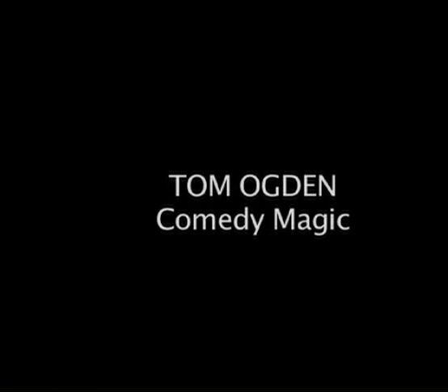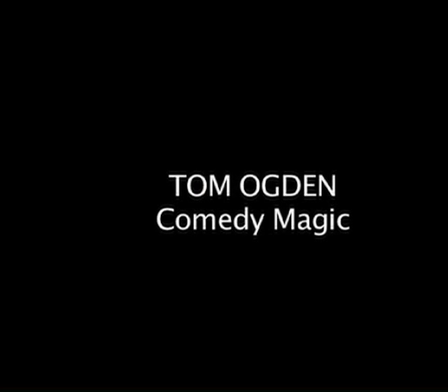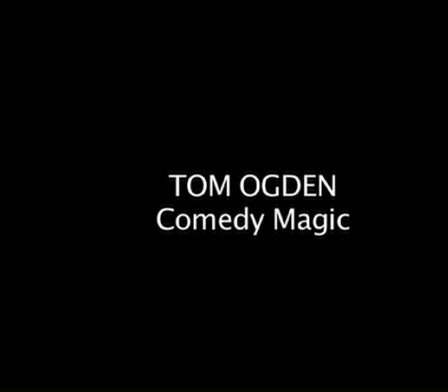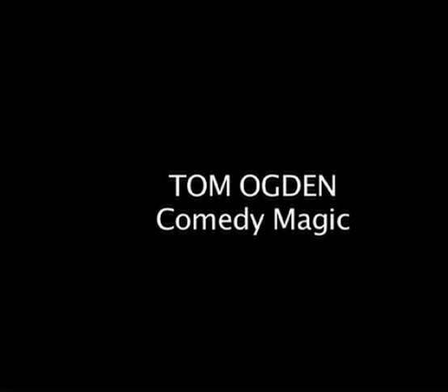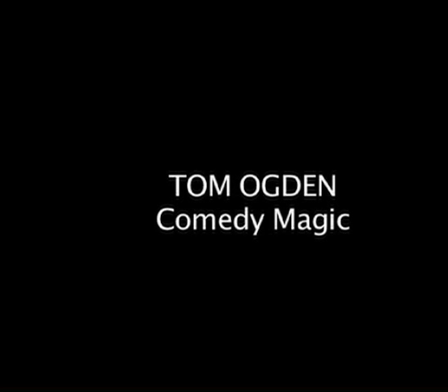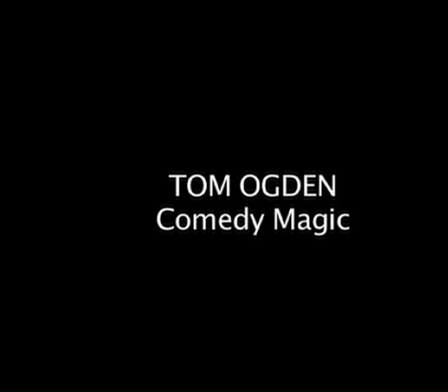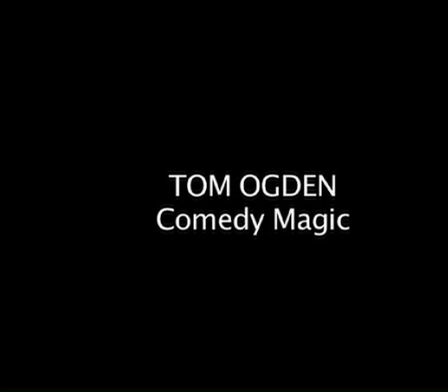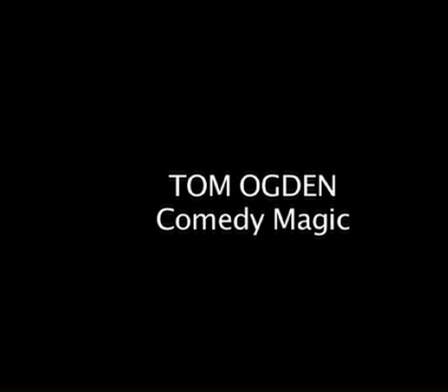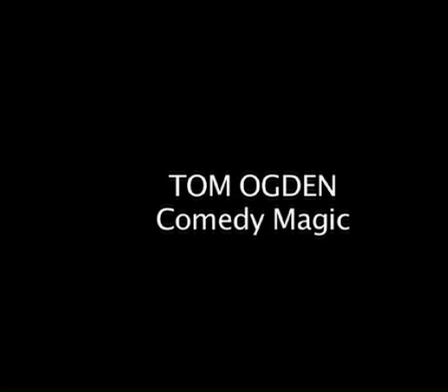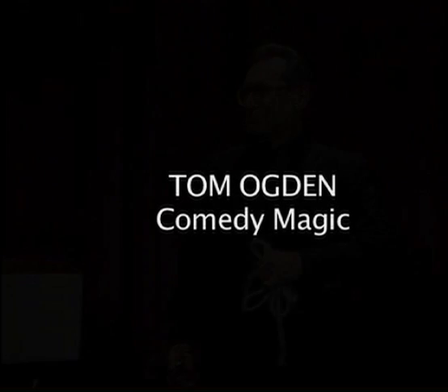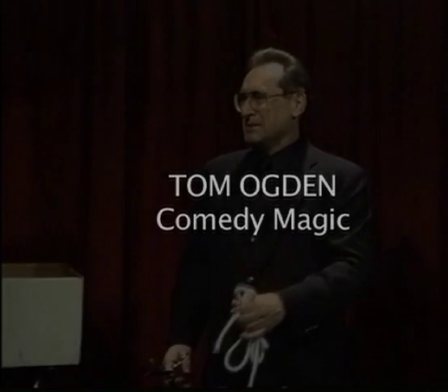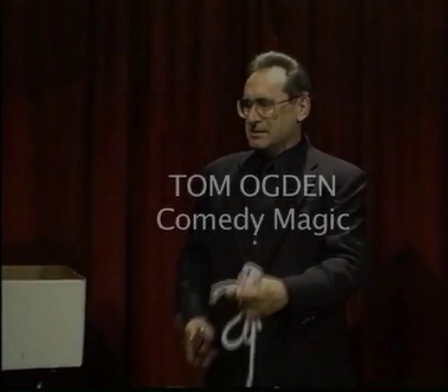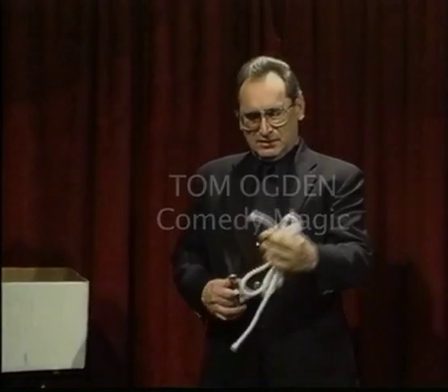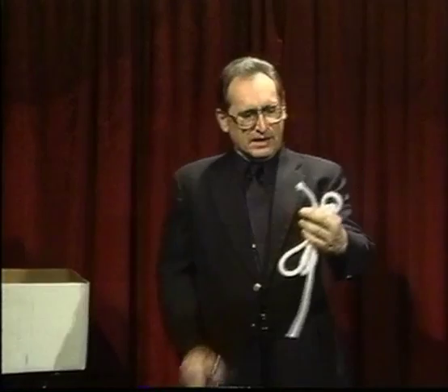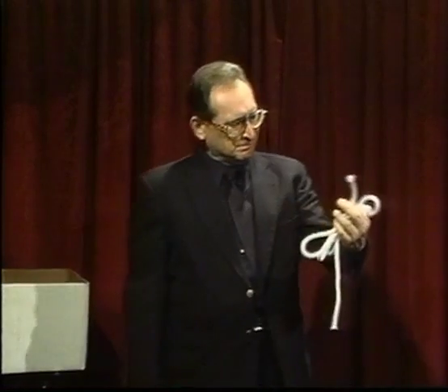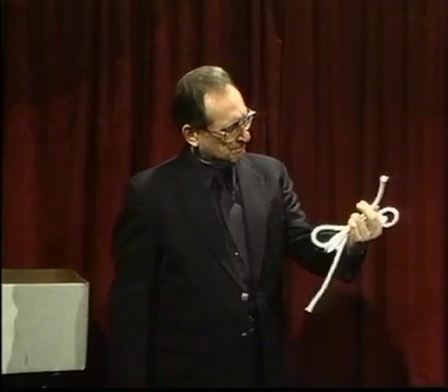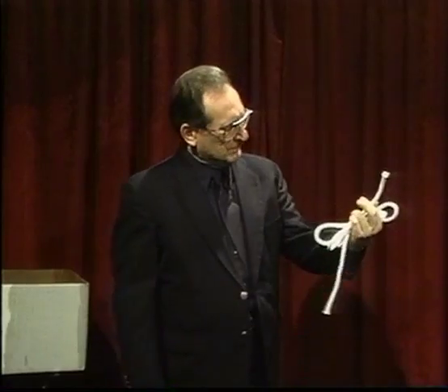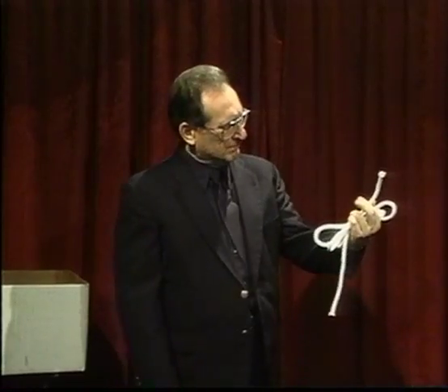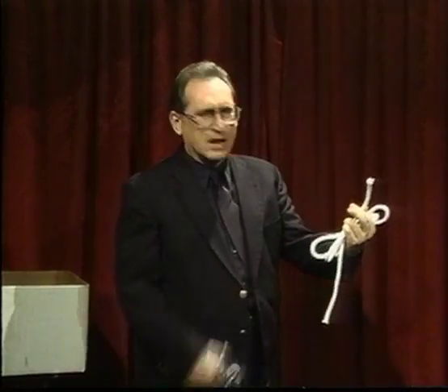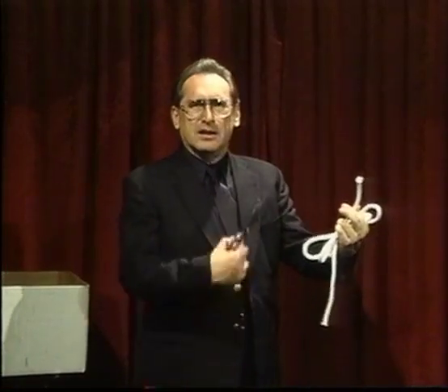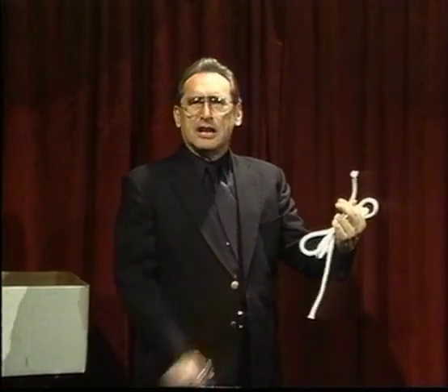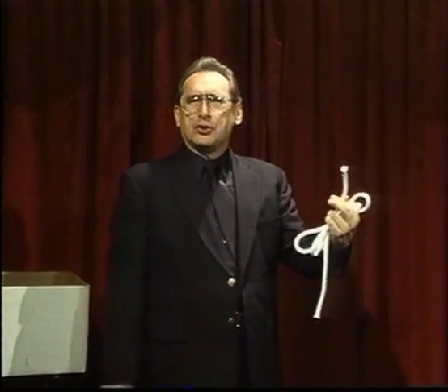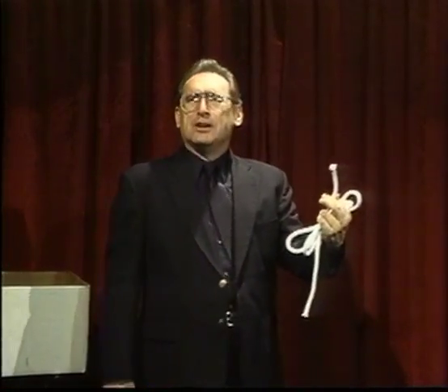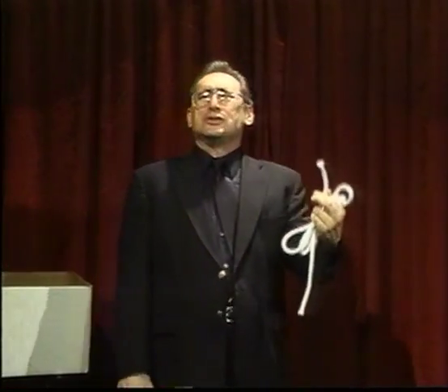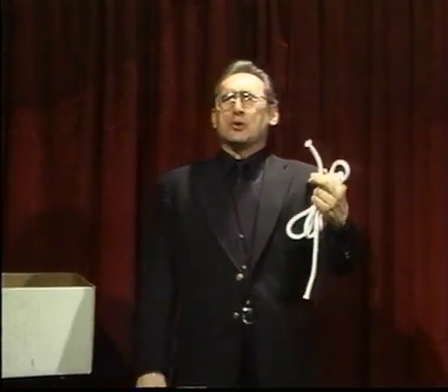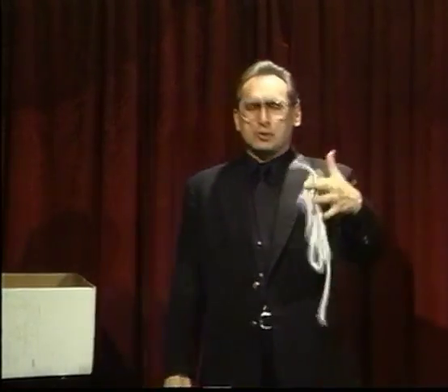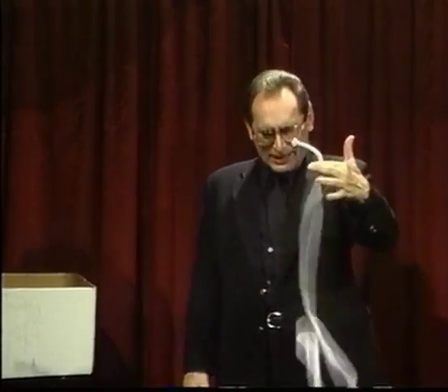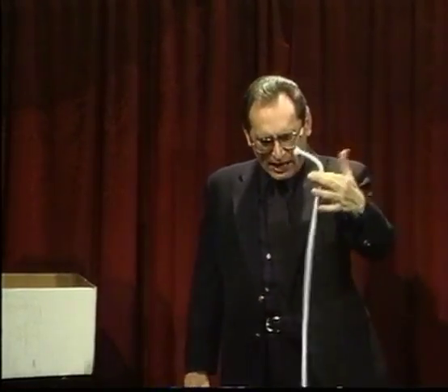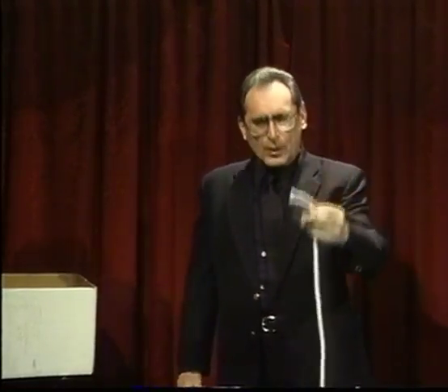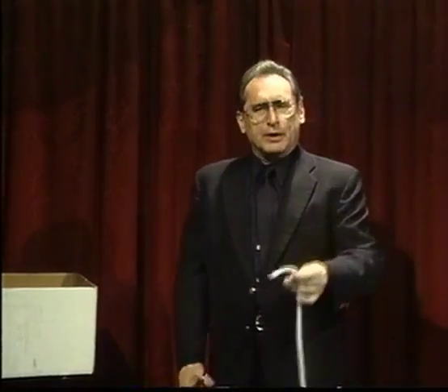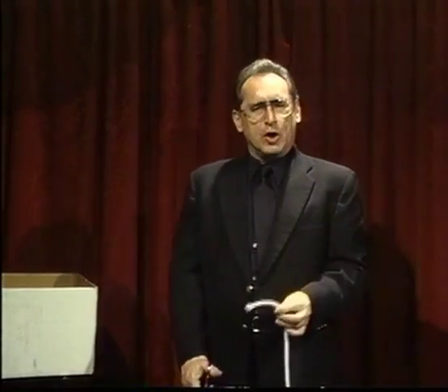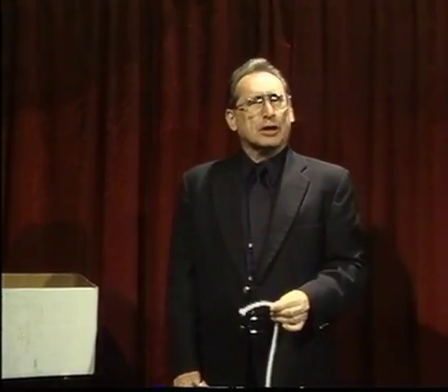Please welcome Tom Arden! Let's do the rope trick, get it out of the way, we'll get home early.